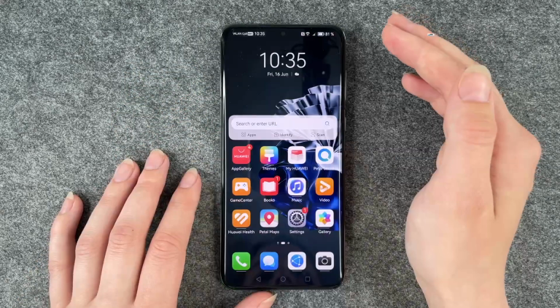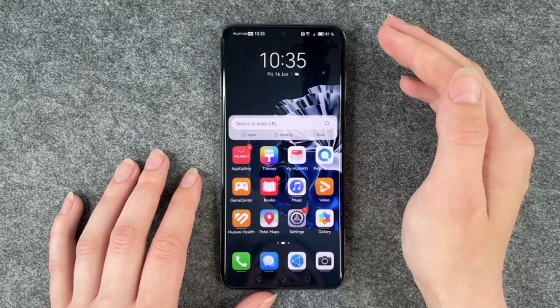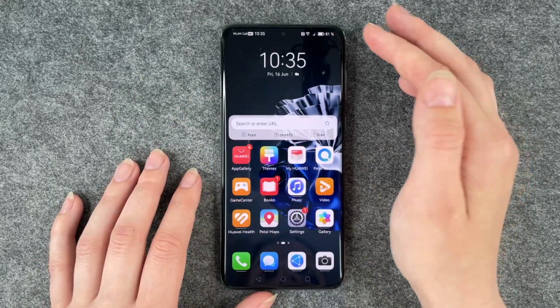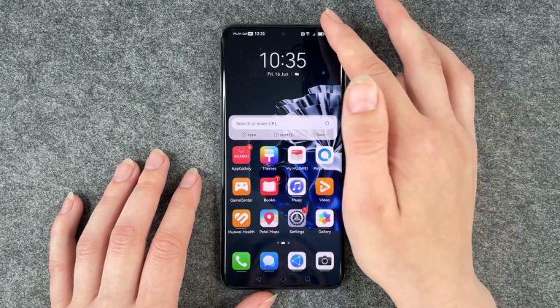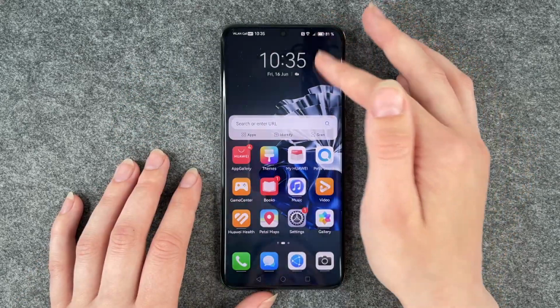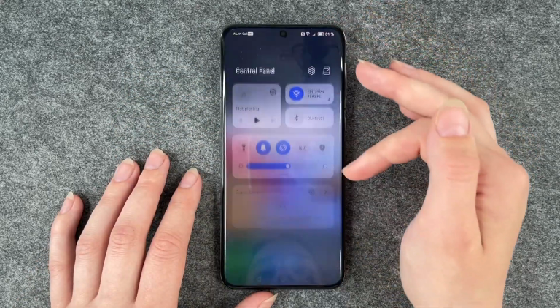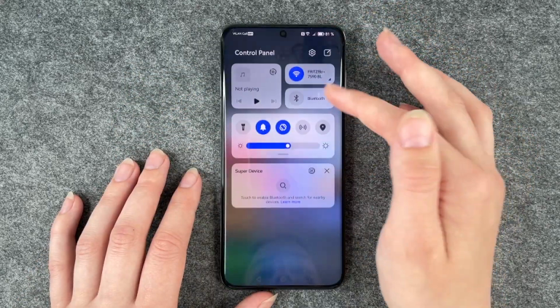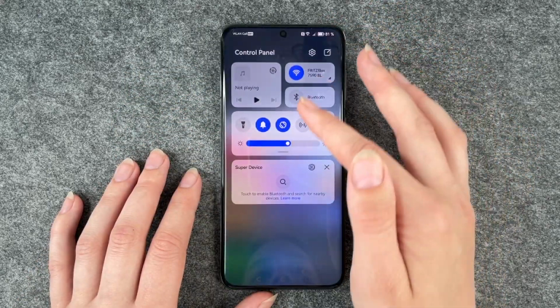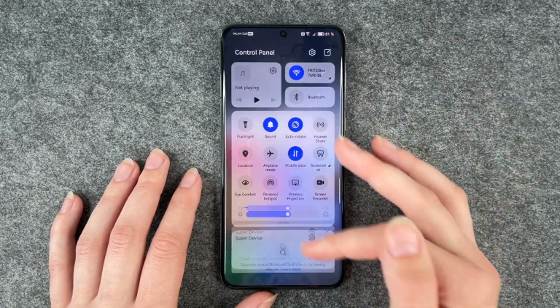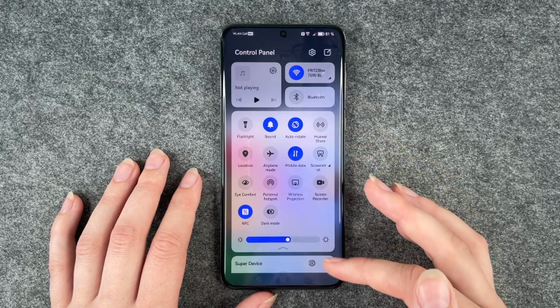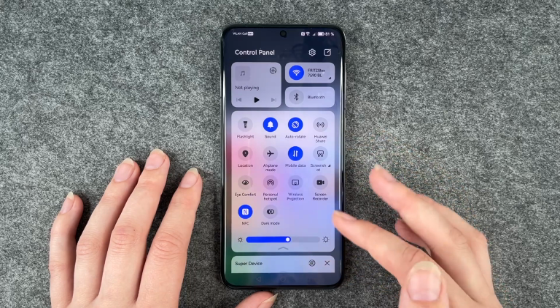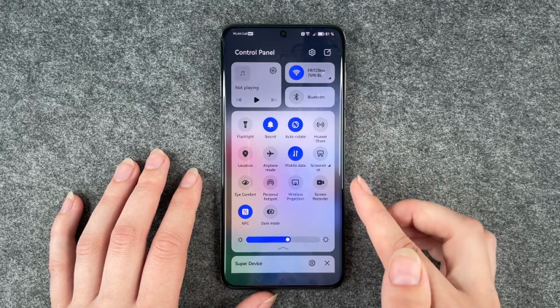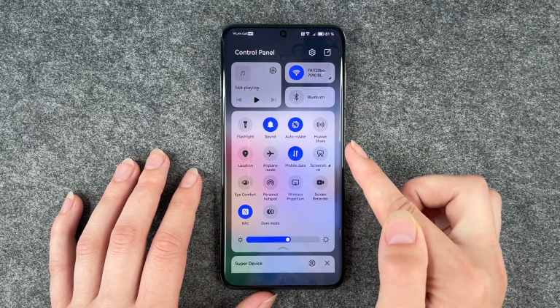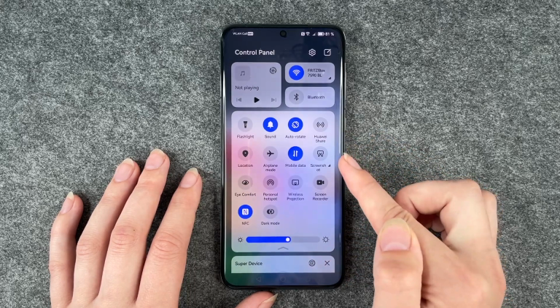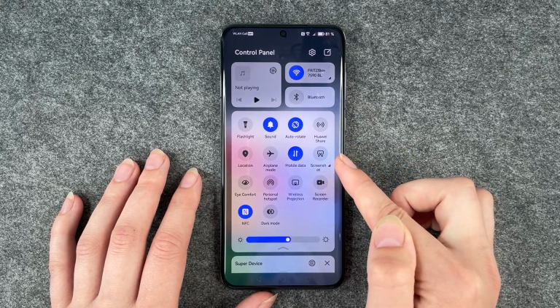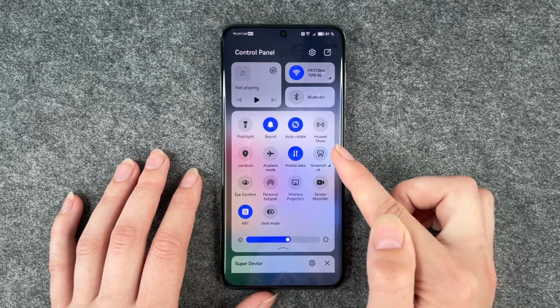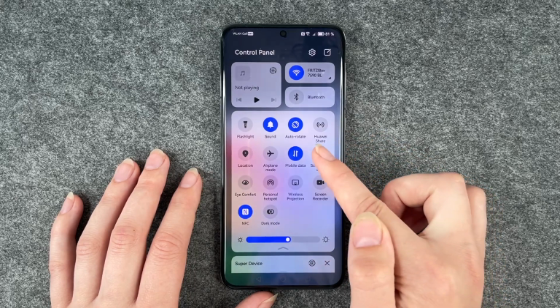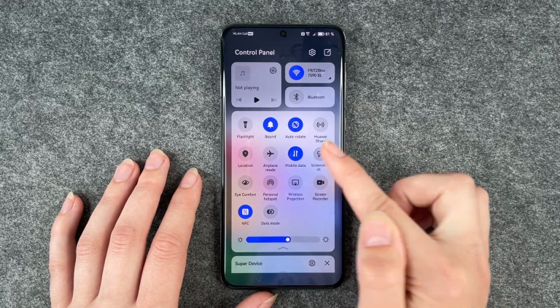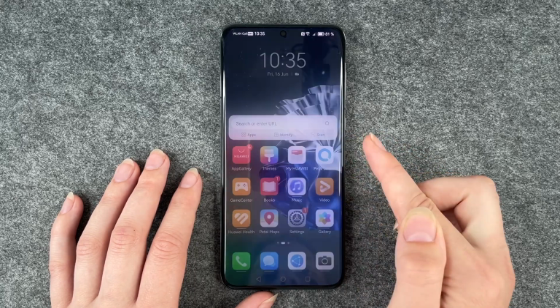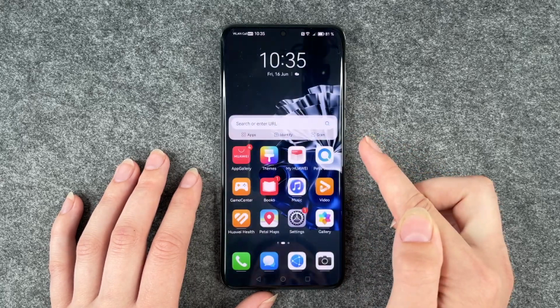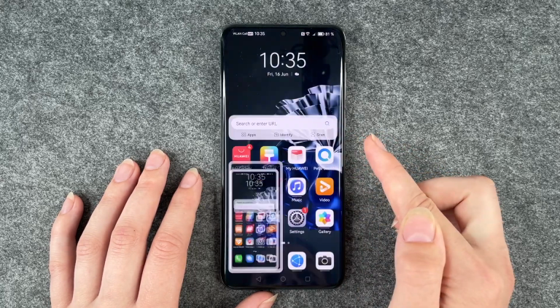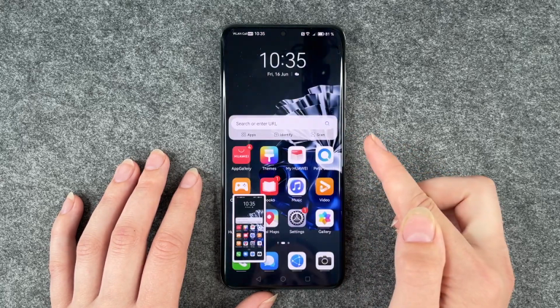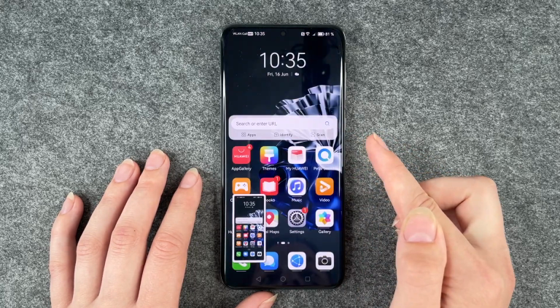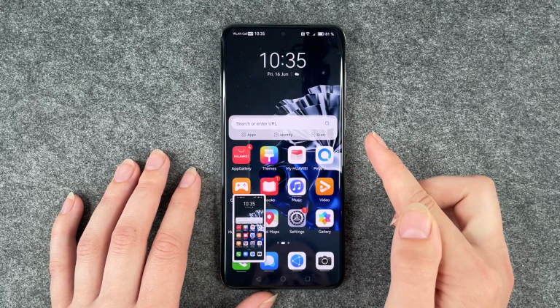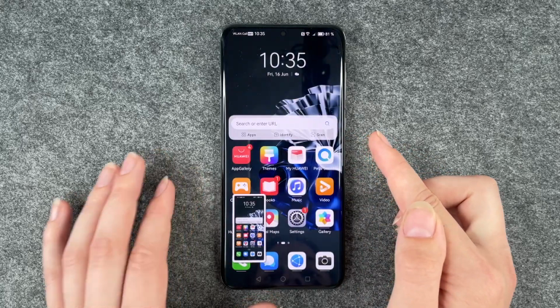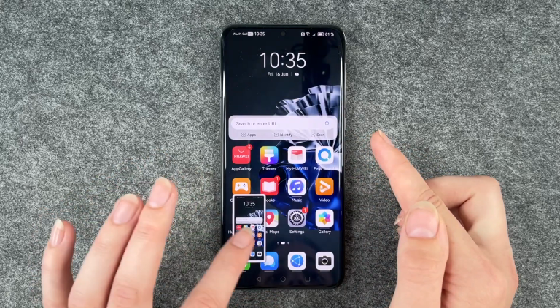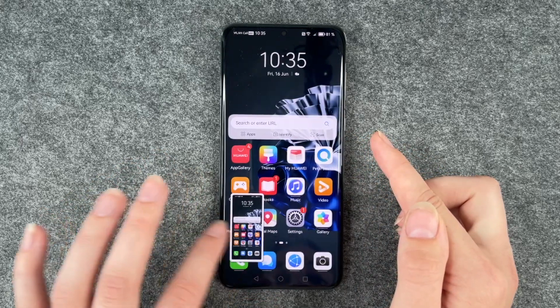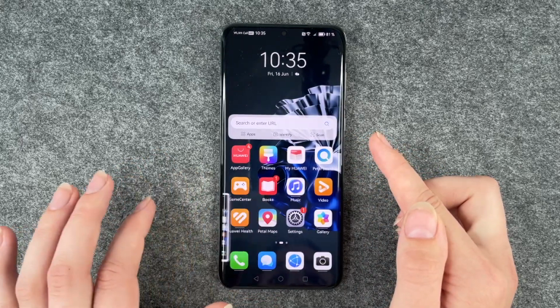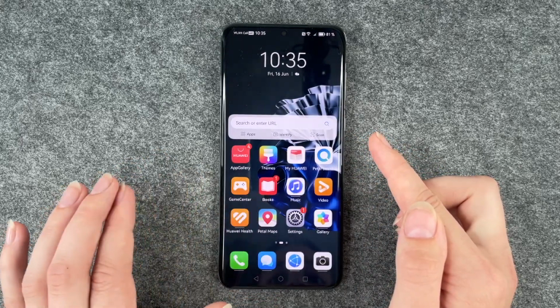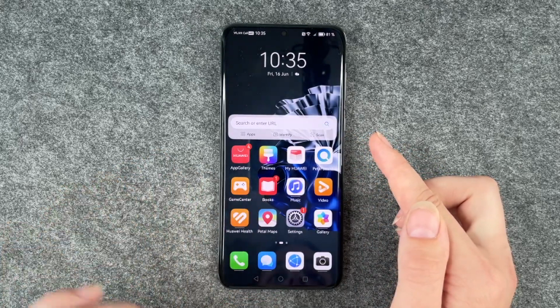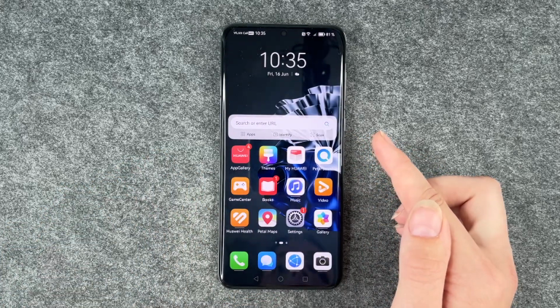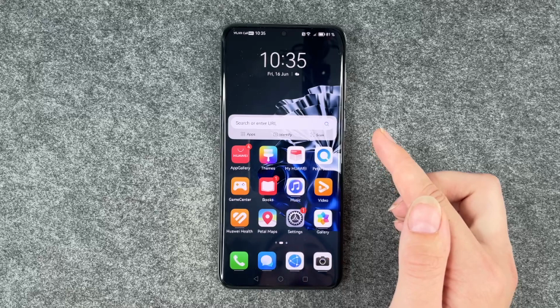The next option we have is to go to our drop down menu and then click on screenshot here. Then it will take a screenshot as well.